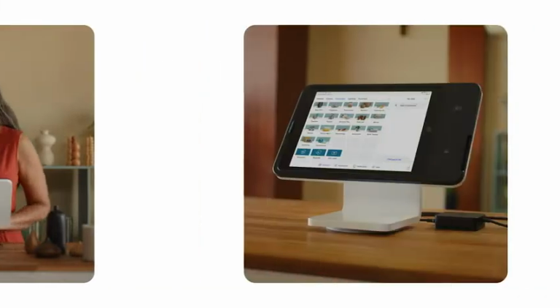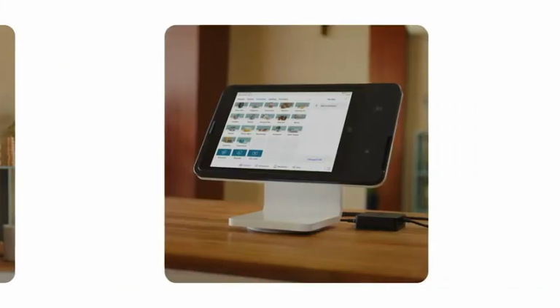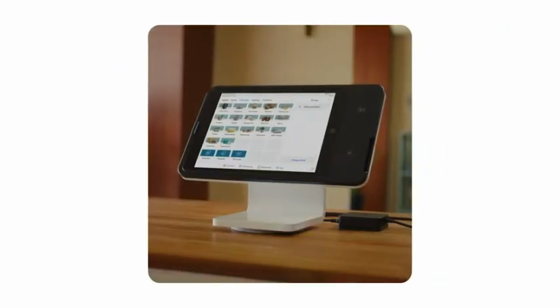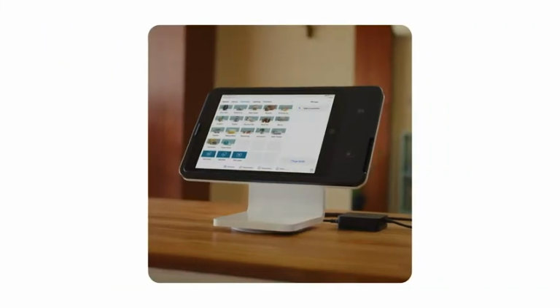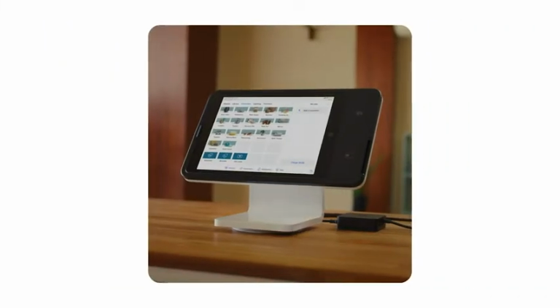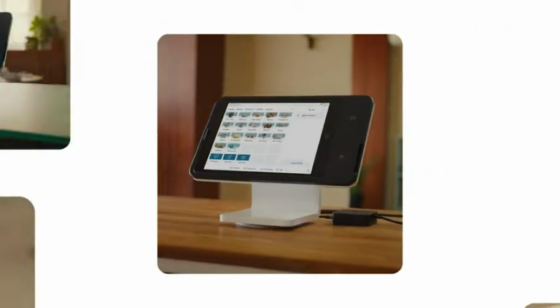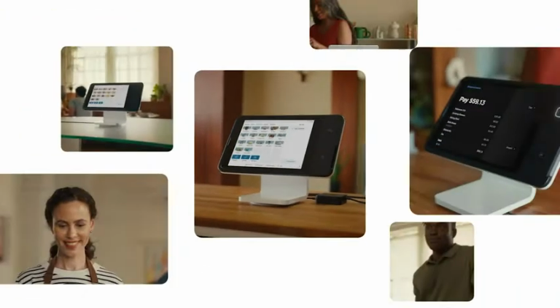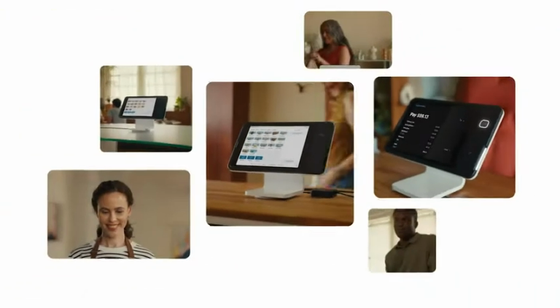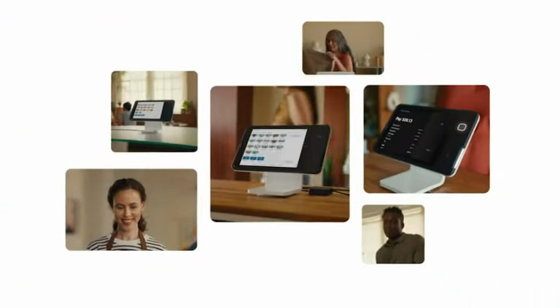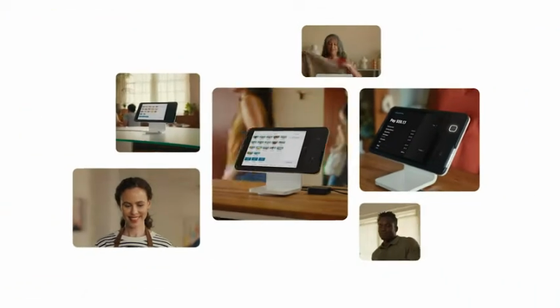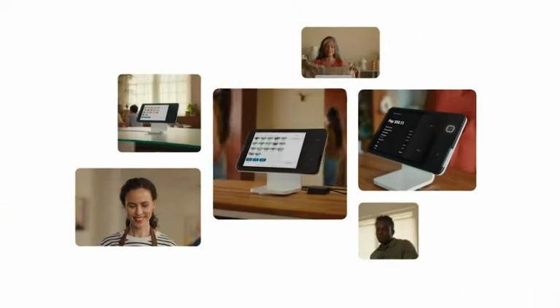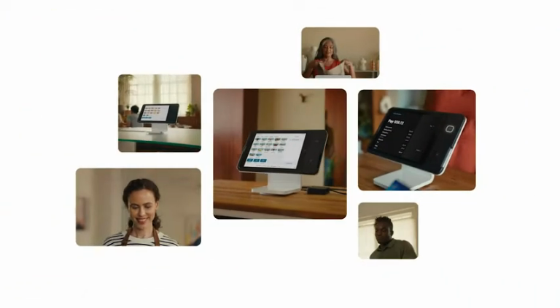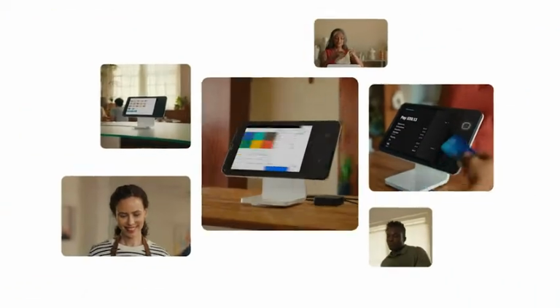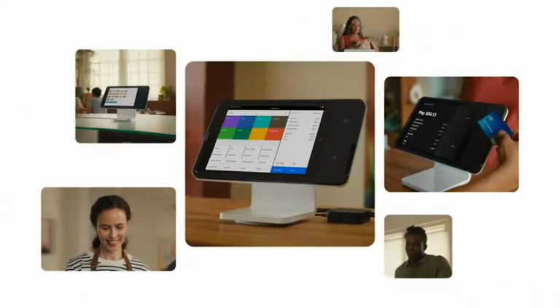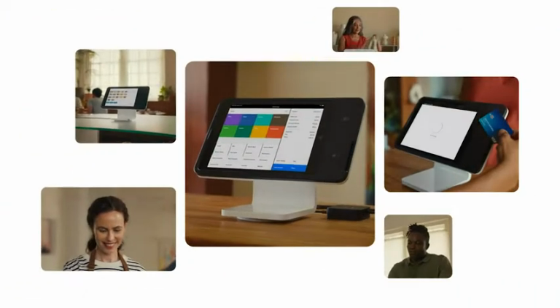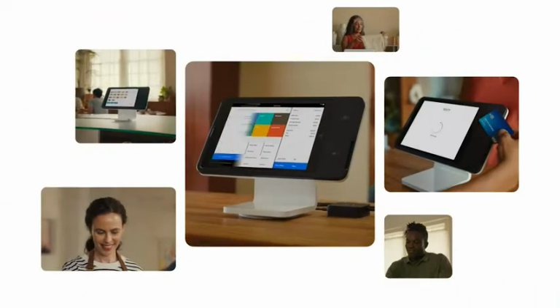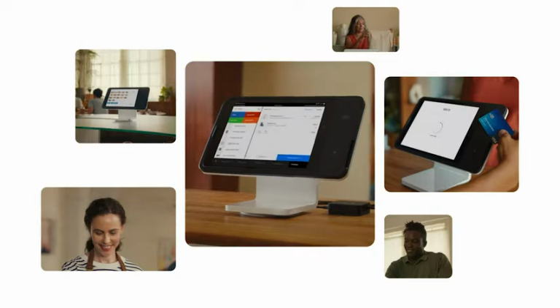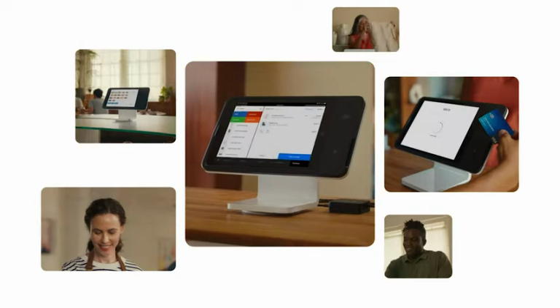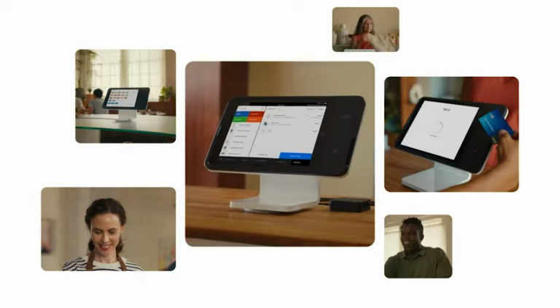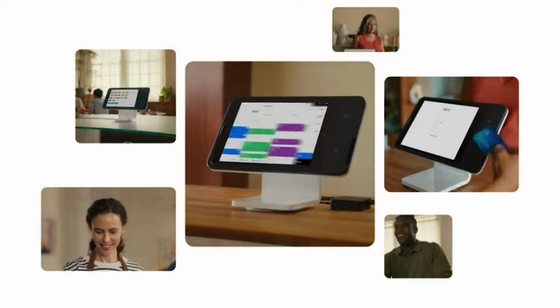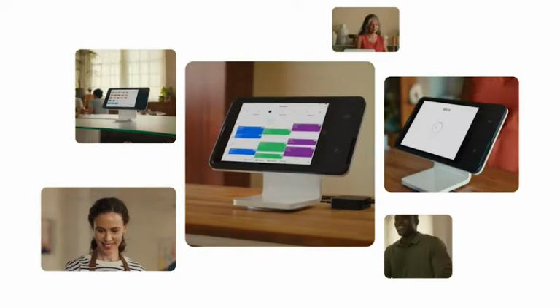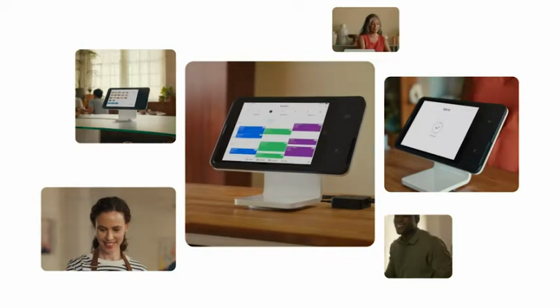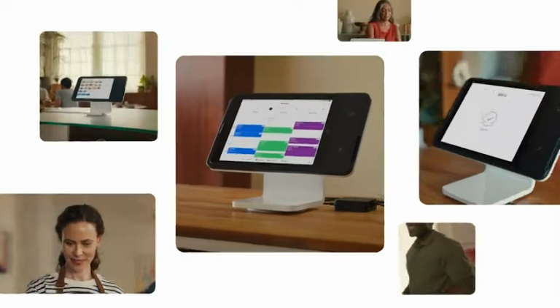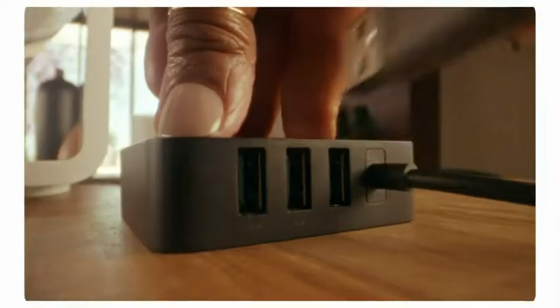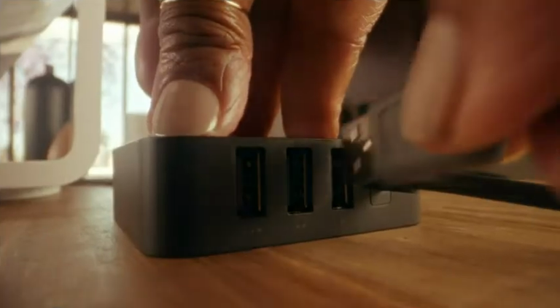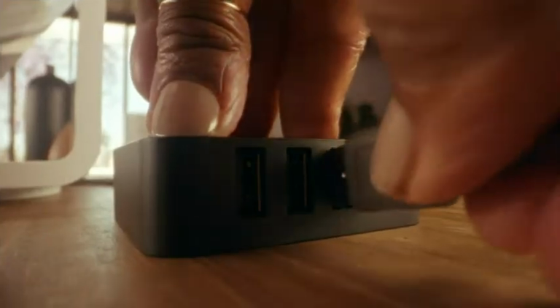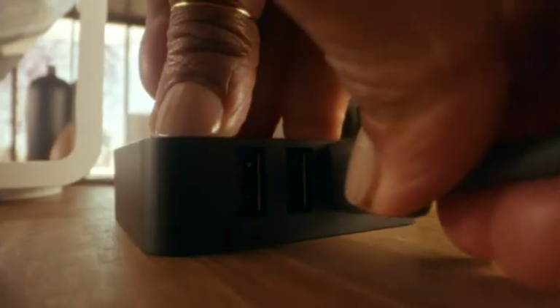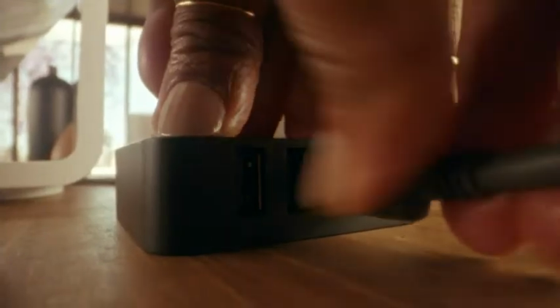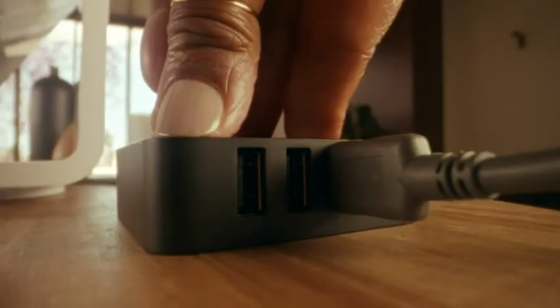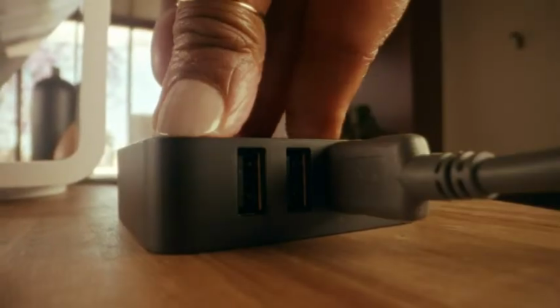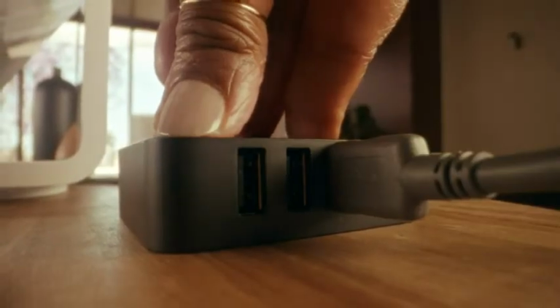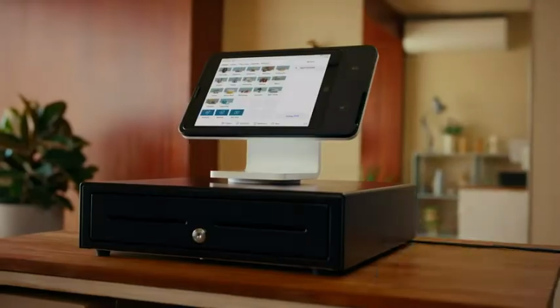Stand is customizable too, with specialized software for restaurants, retail and appointments. Plus all the right accessories.